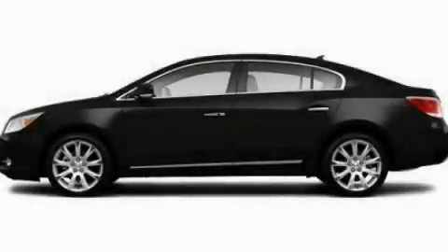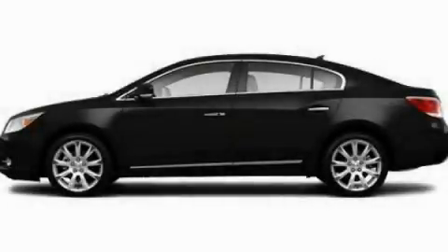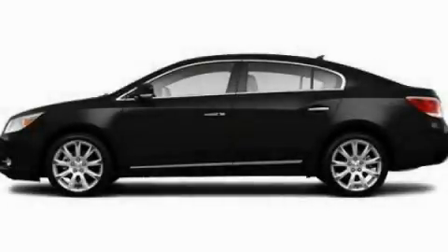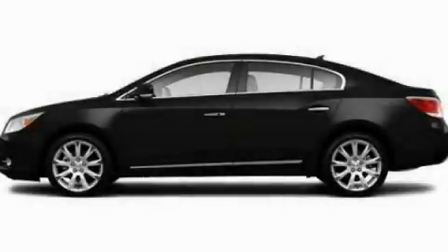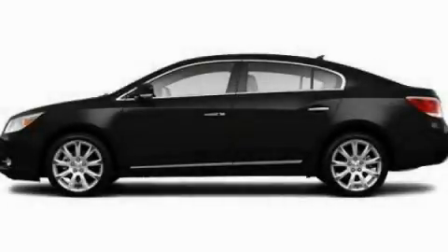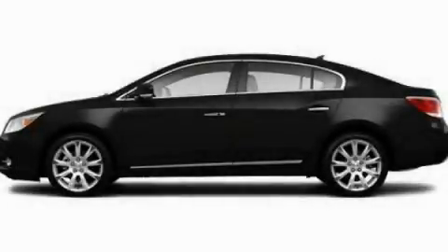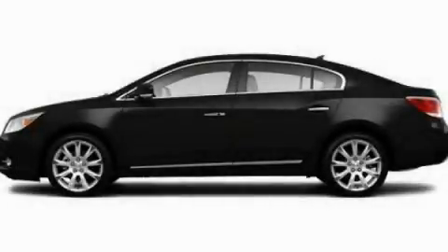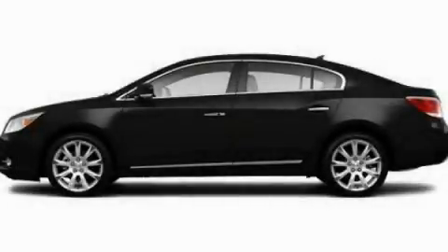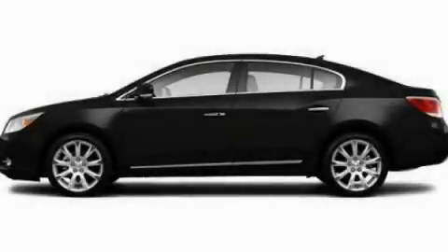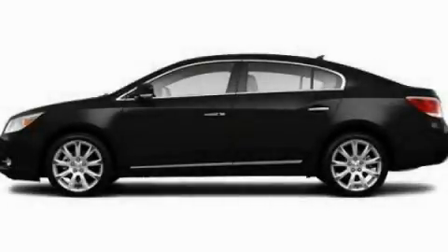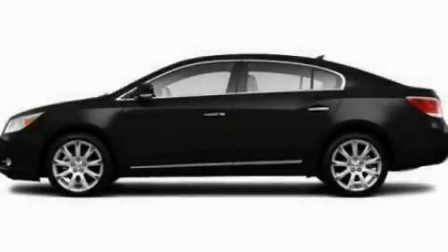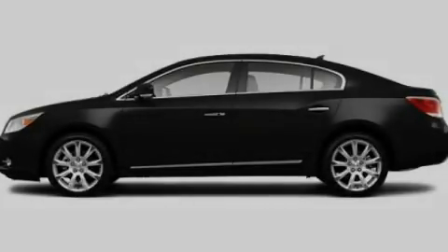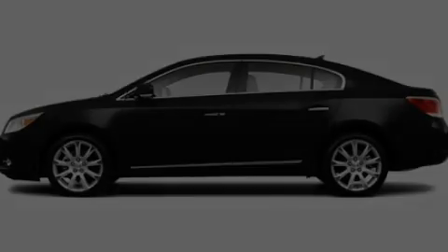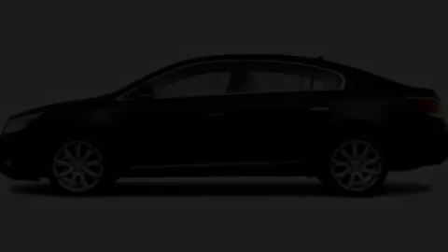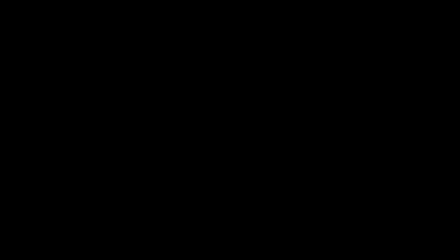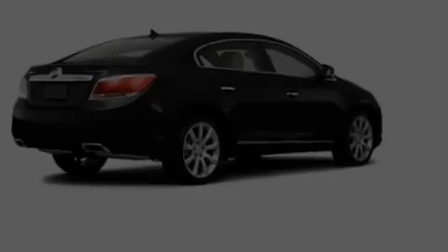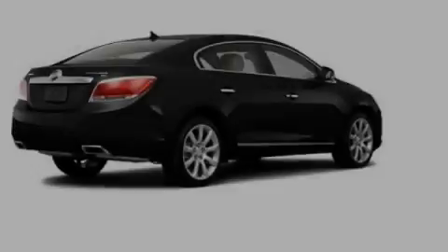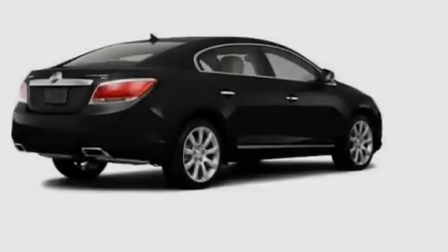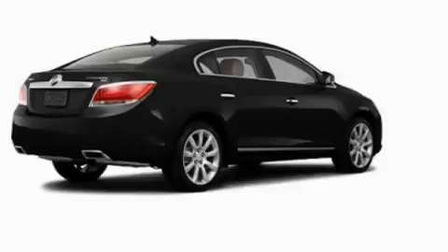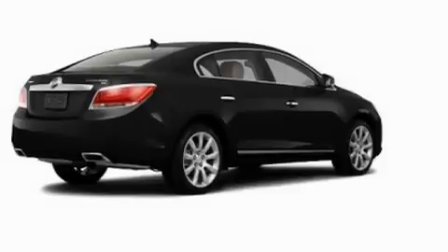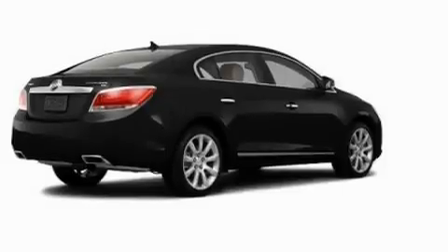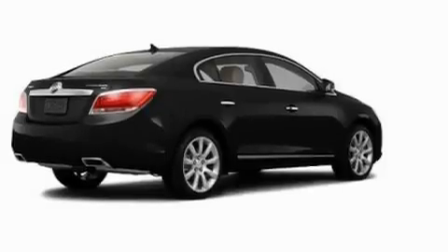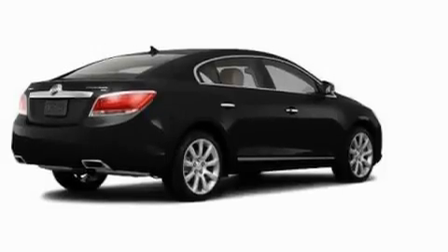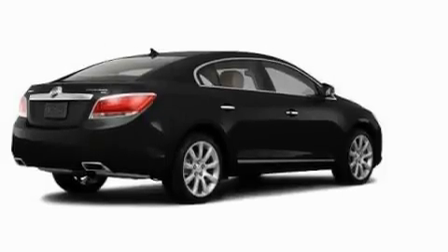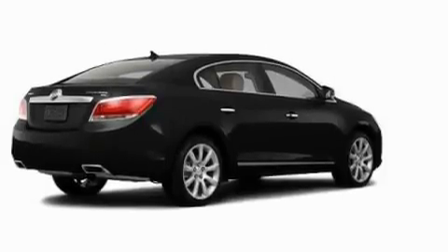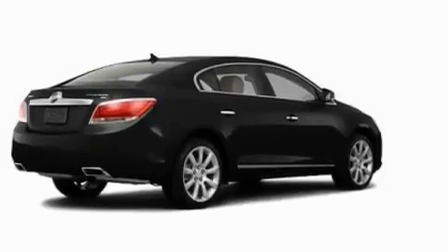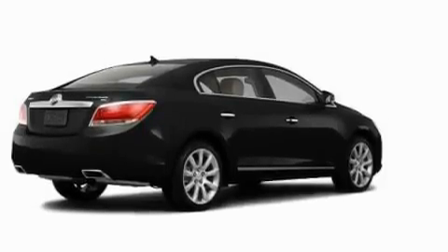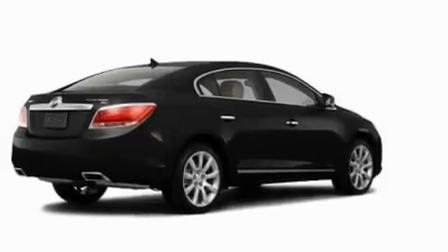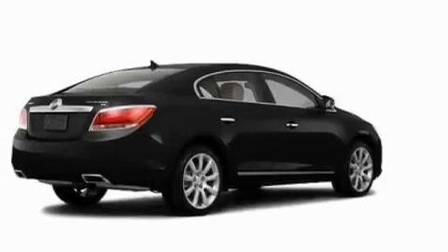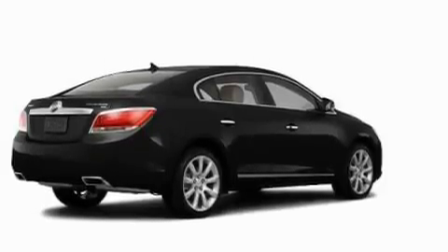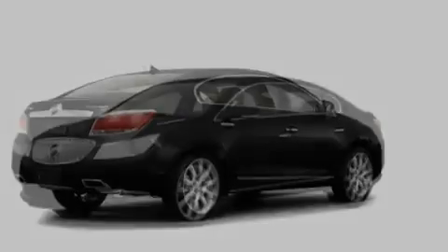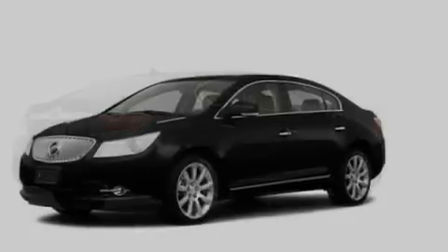This is a 2011 Buick LaCrosse. It features a 3.6-liter, six-cylinder engine and an automatic transmission.